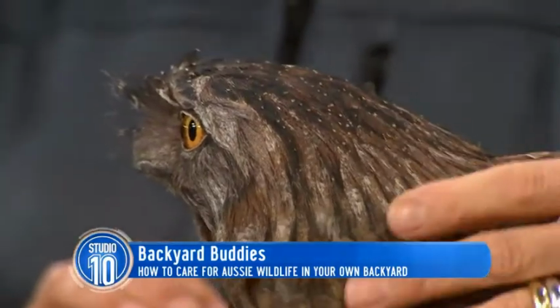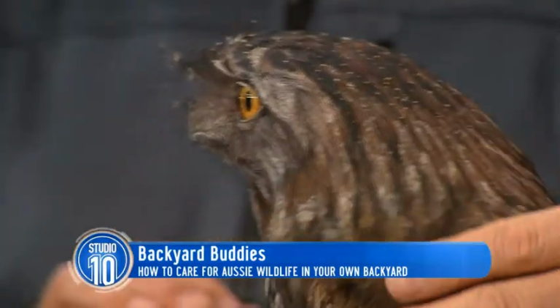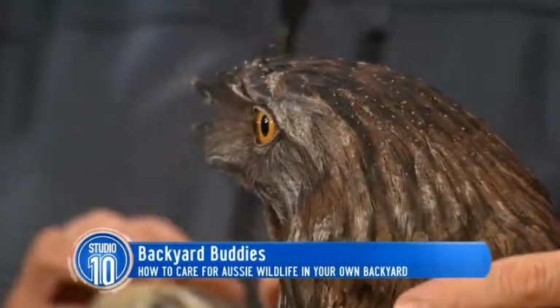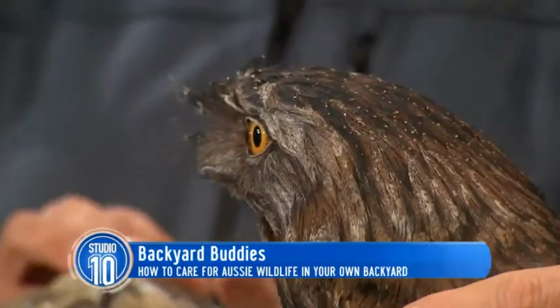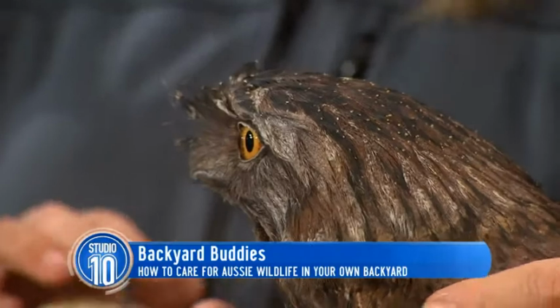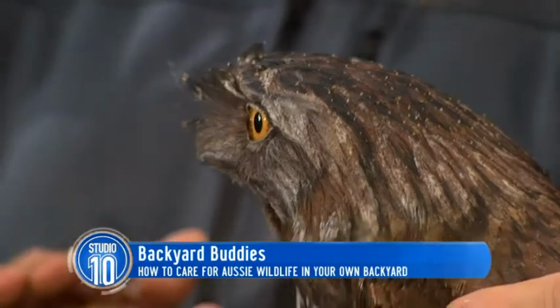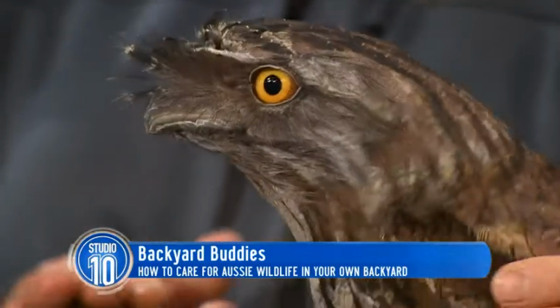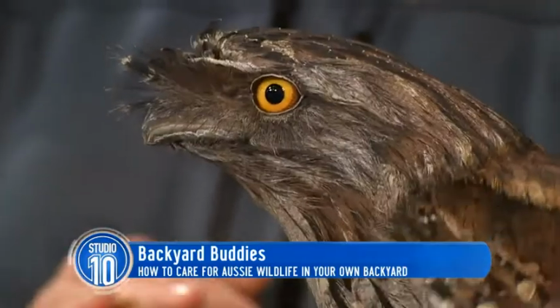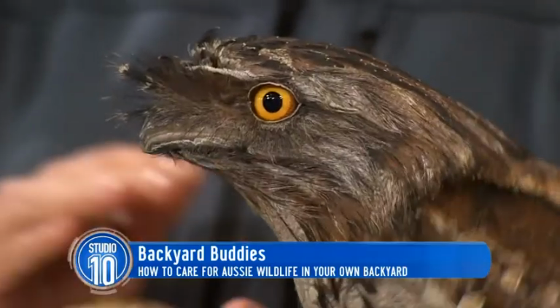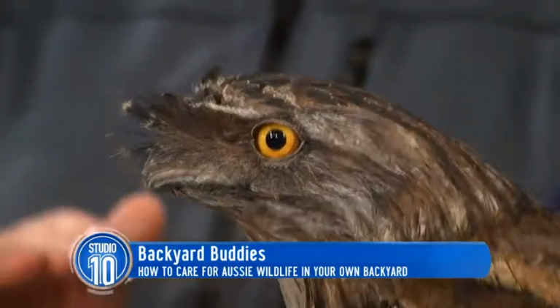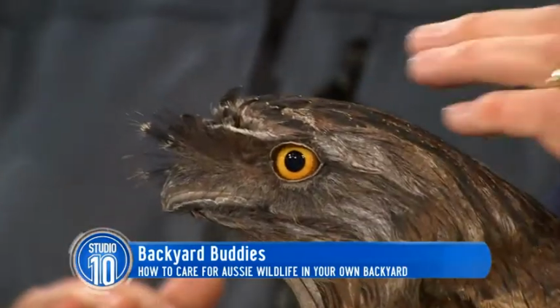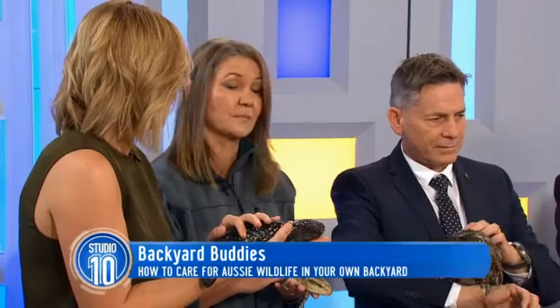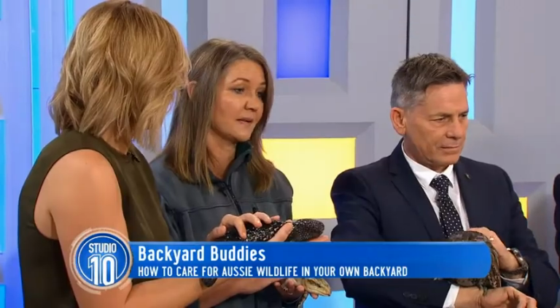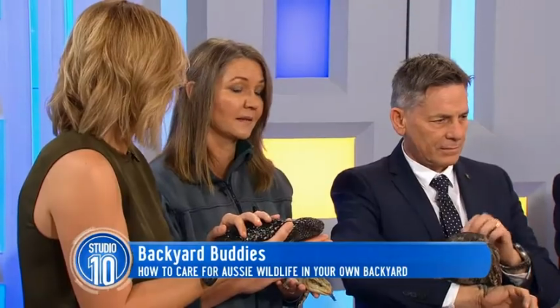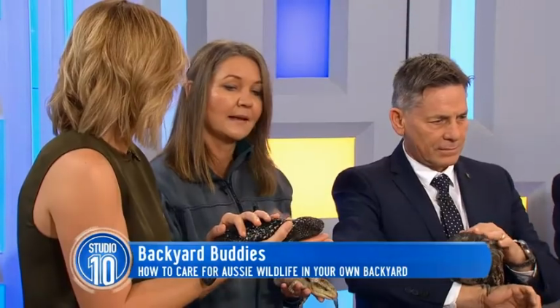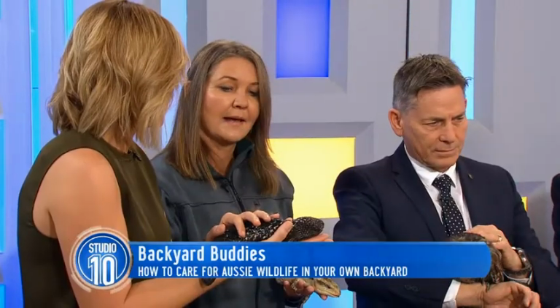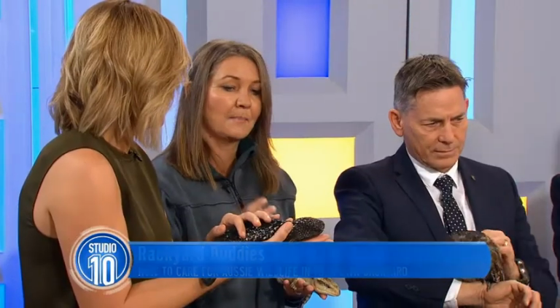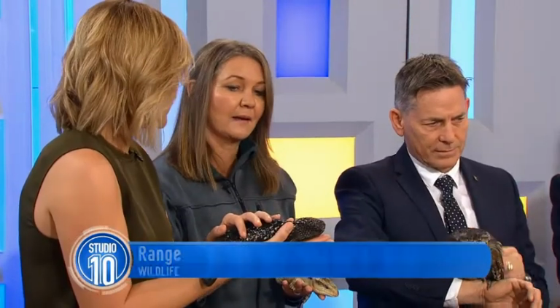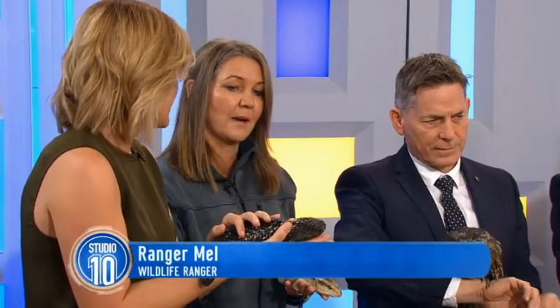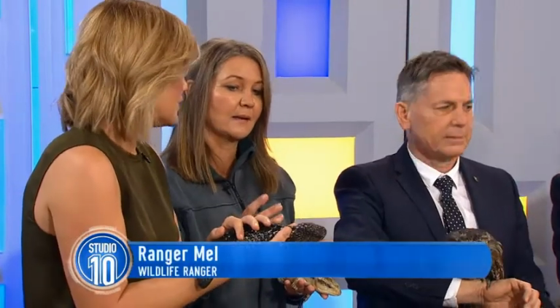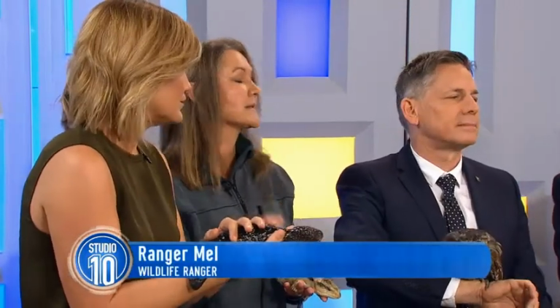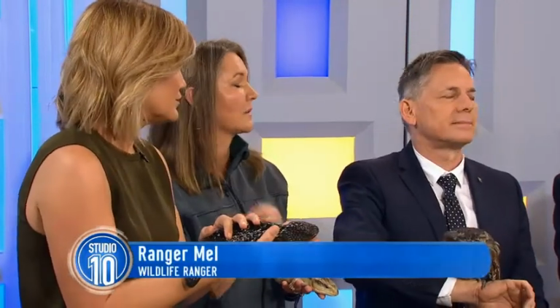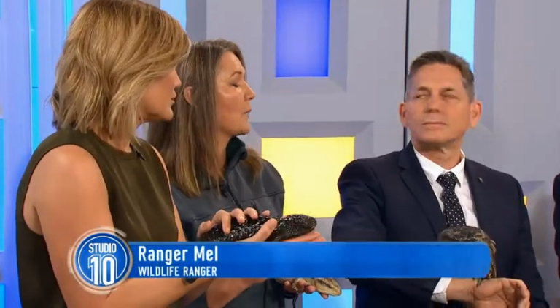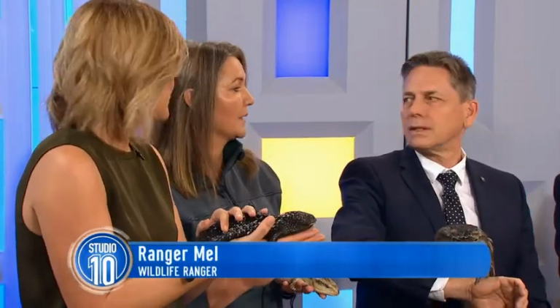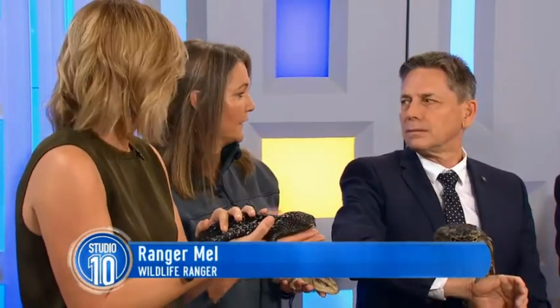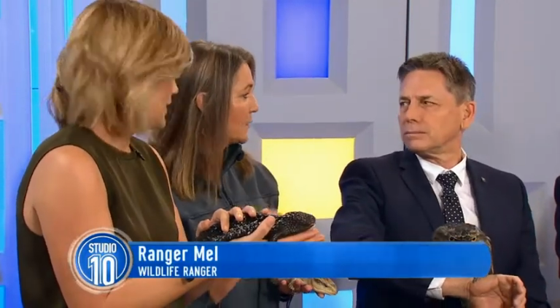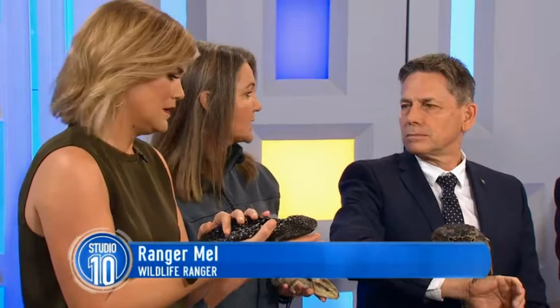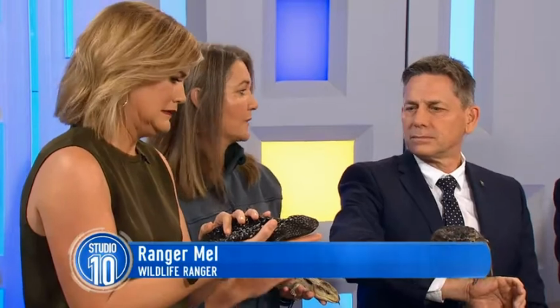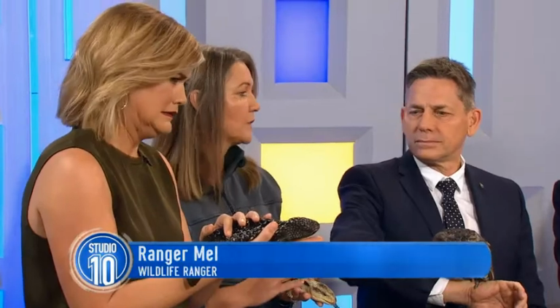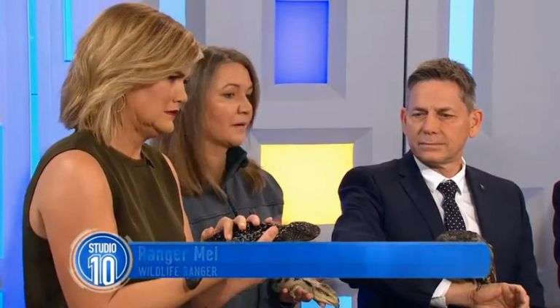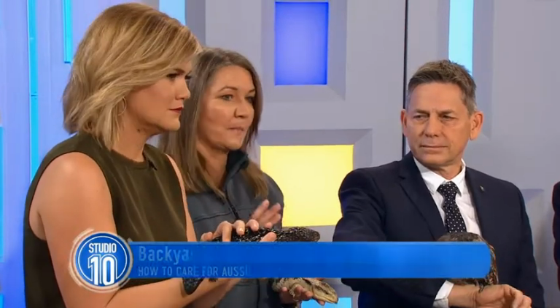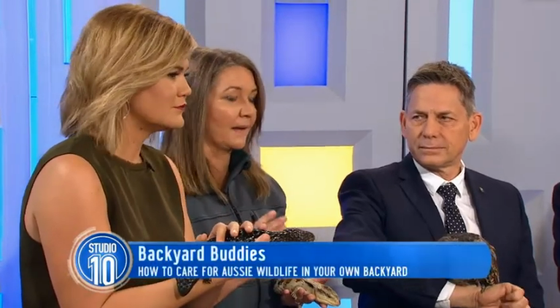Yes, we're extremely lucky to have it. We have to do everything we can to protect it. And Backyard Buddies is a great way for everybody to get involved in their own backyard.